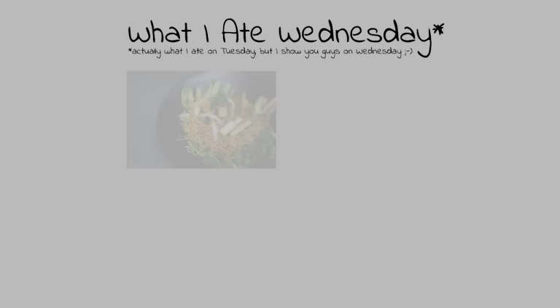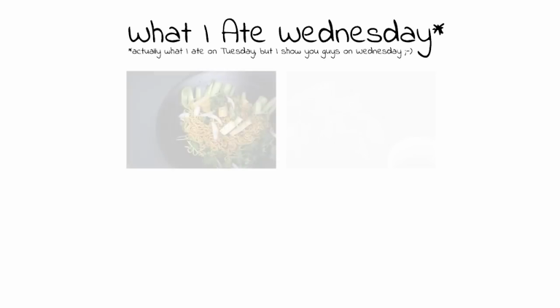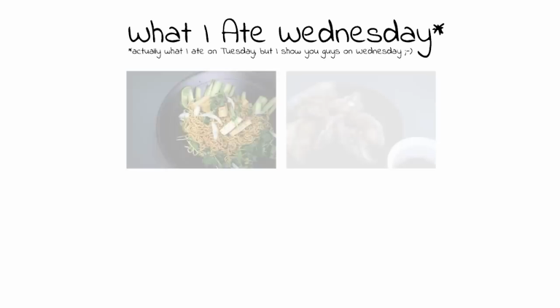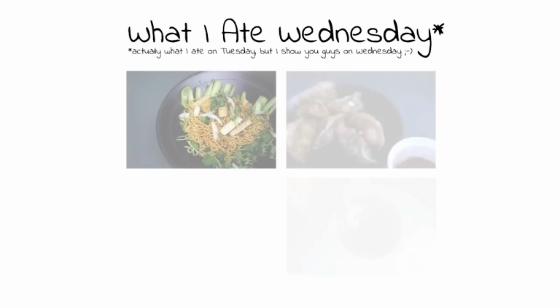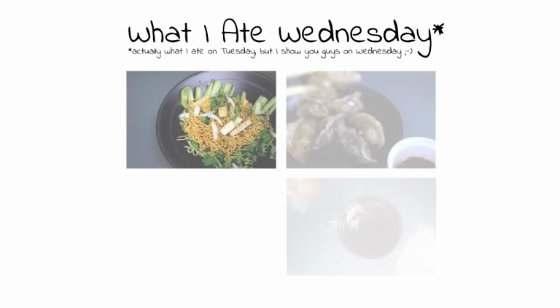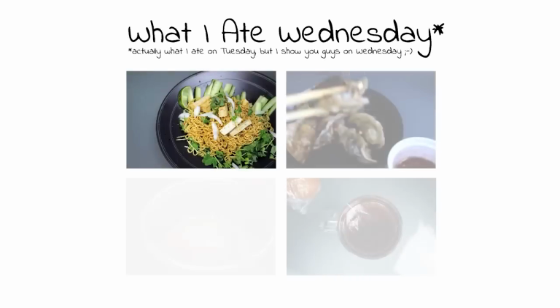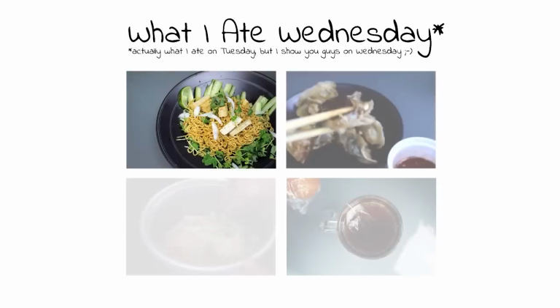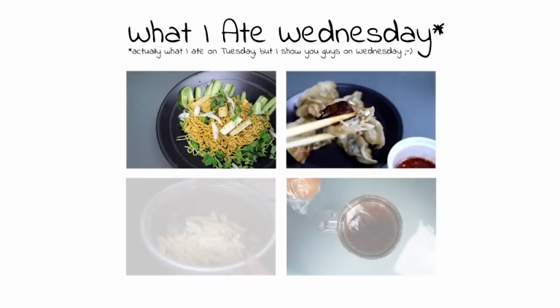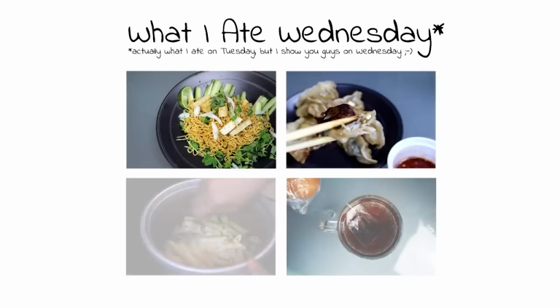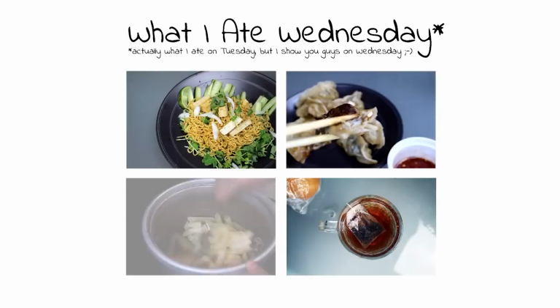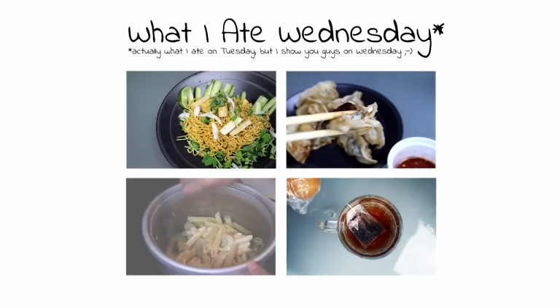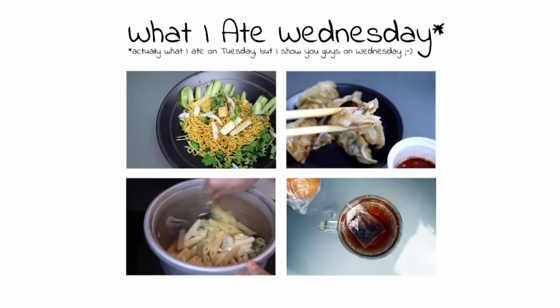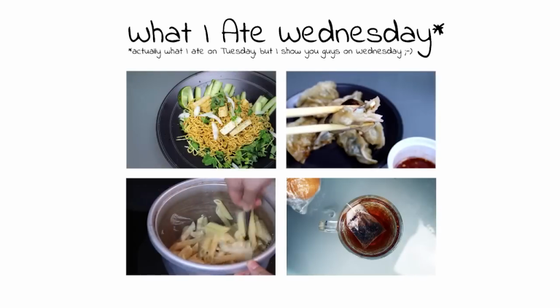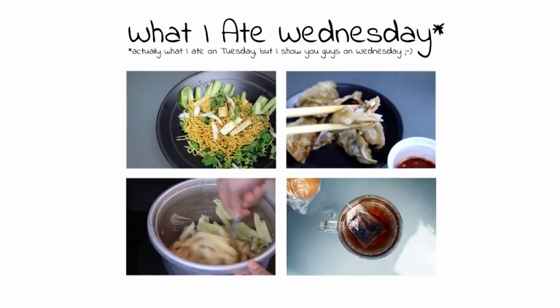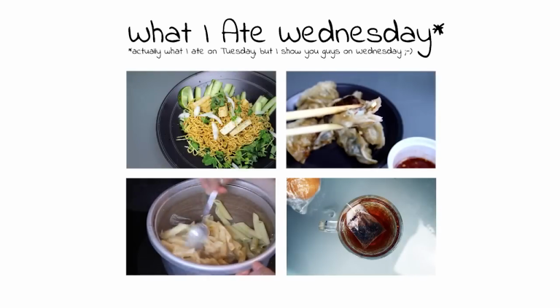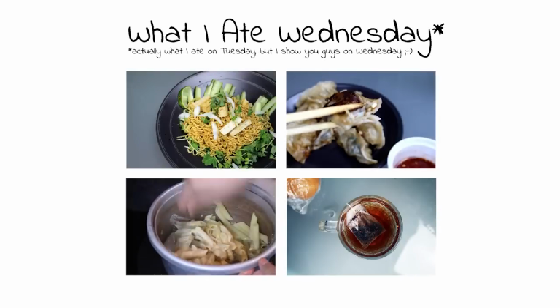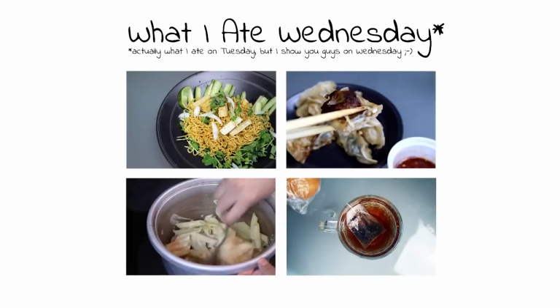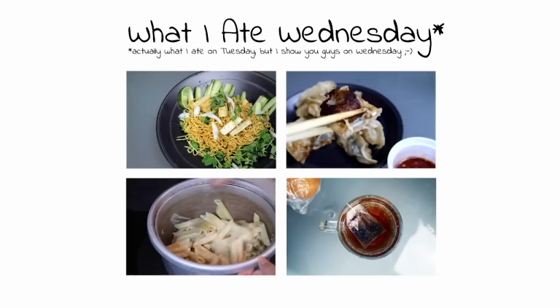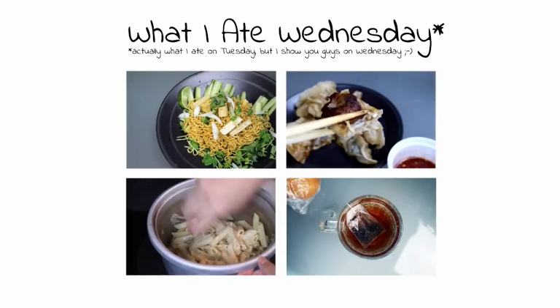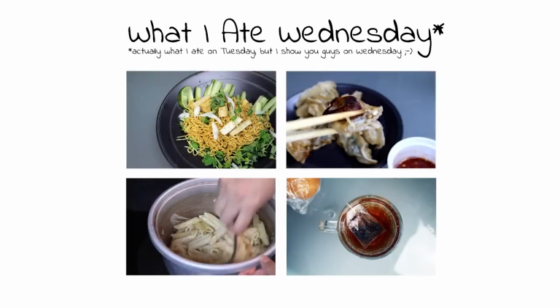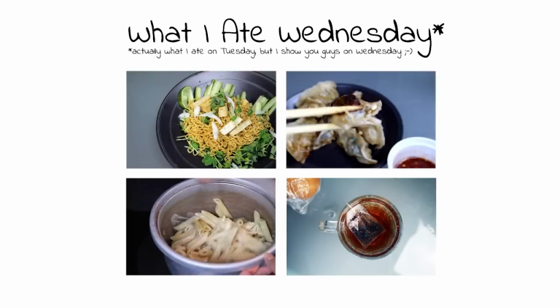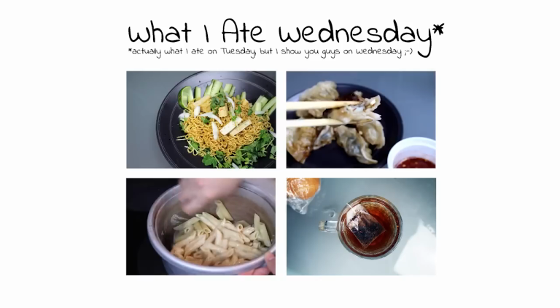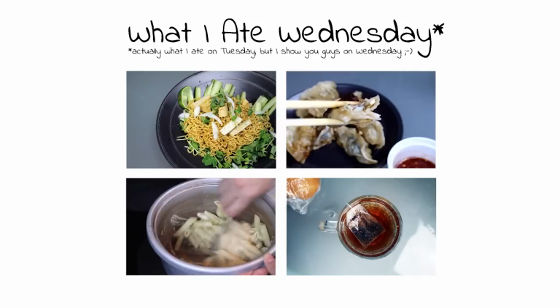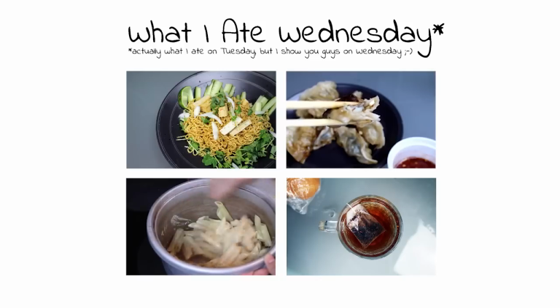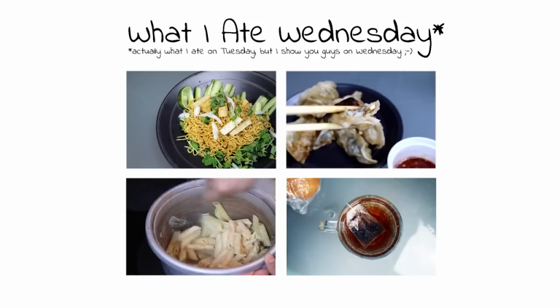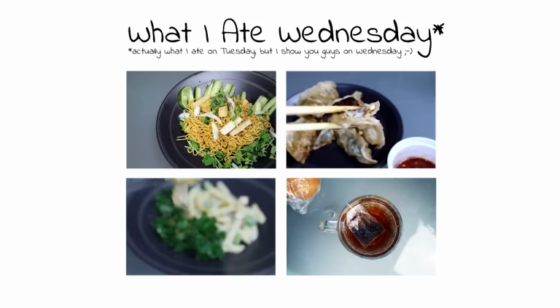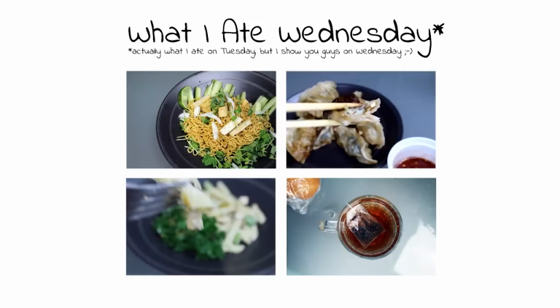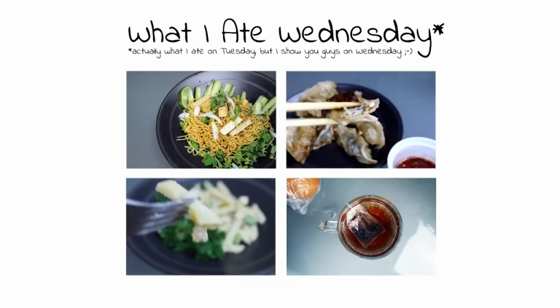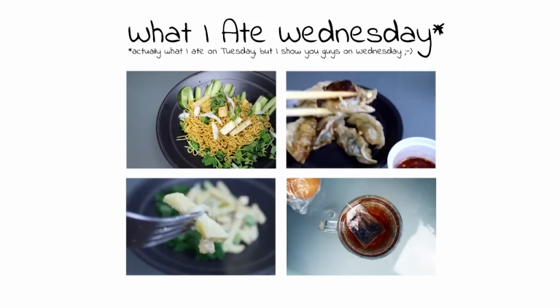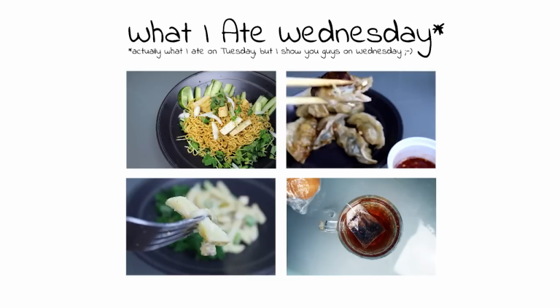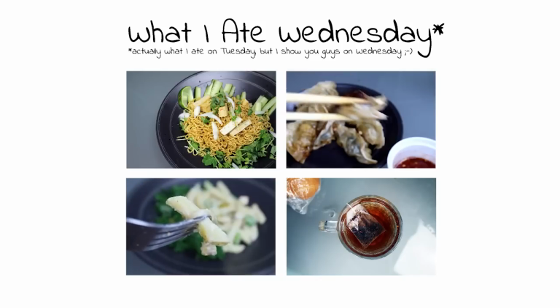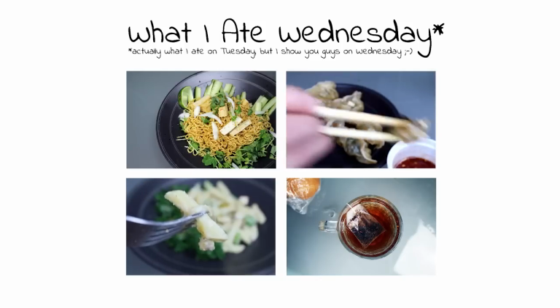Hi guys! Welcome to another What I Ate Wednesday where I show you what I eat on Tuesday.